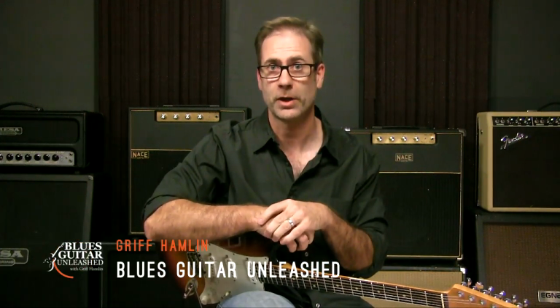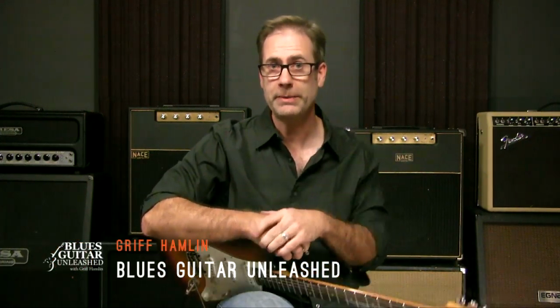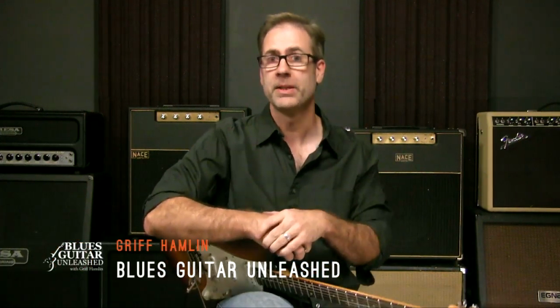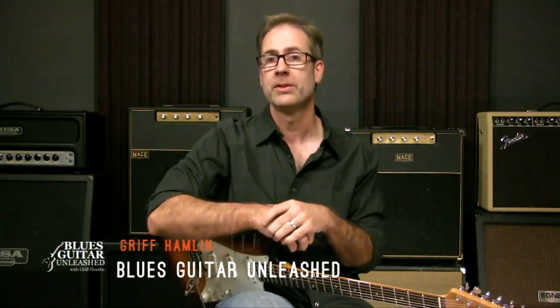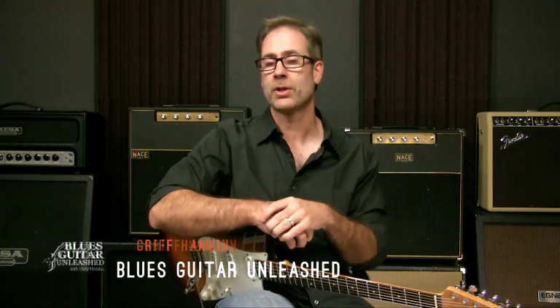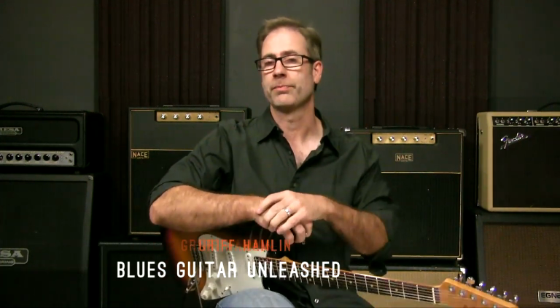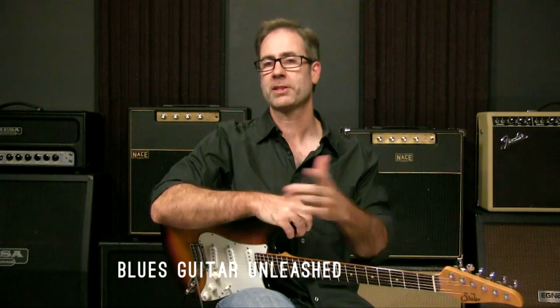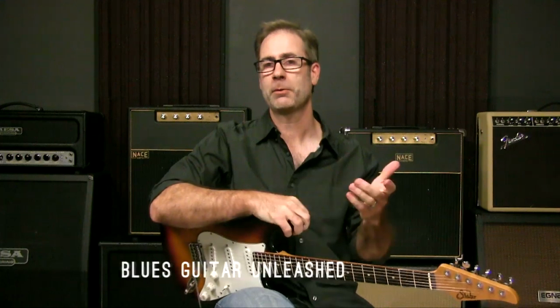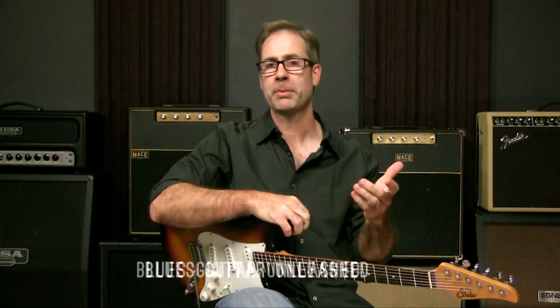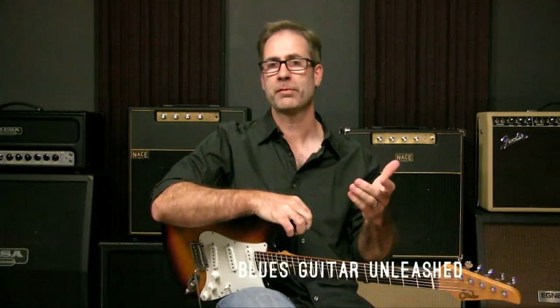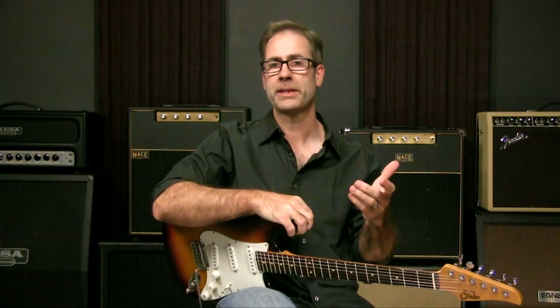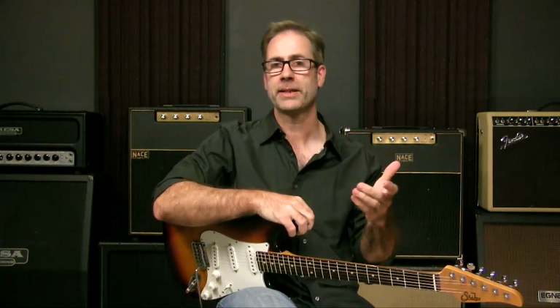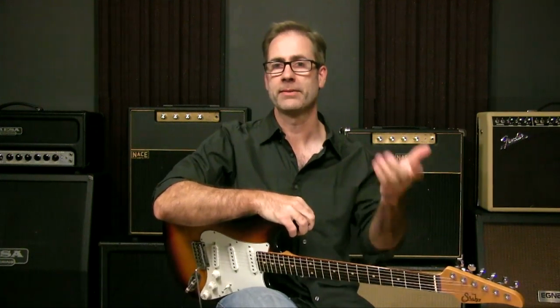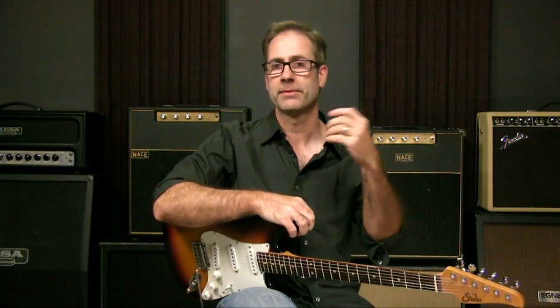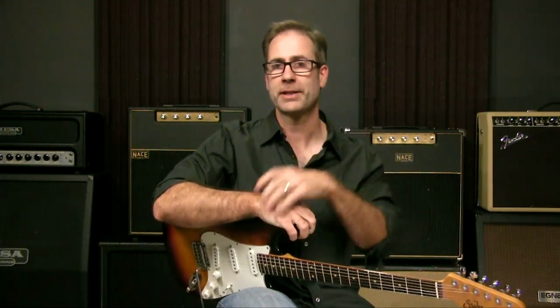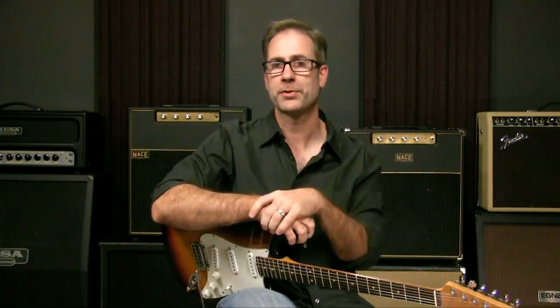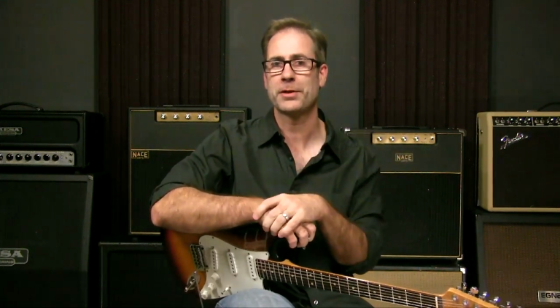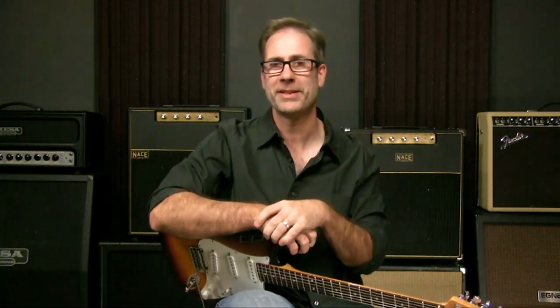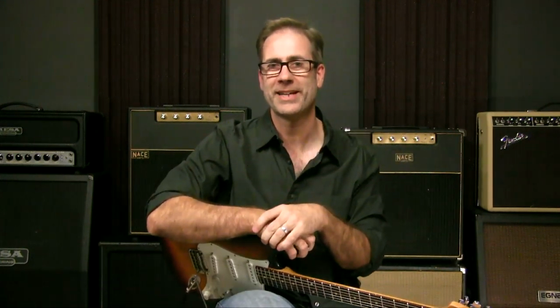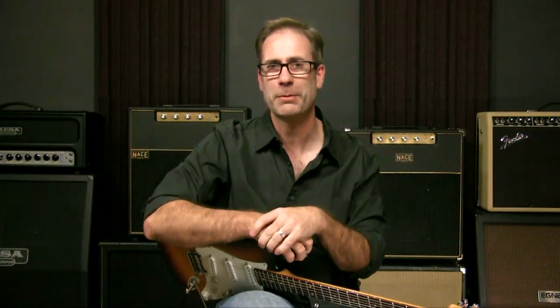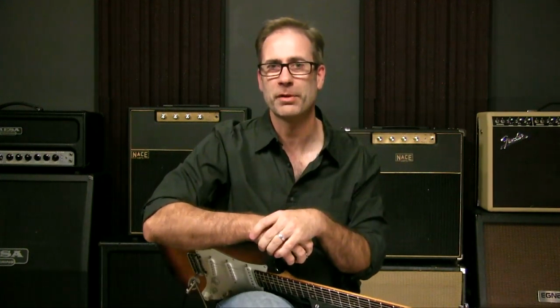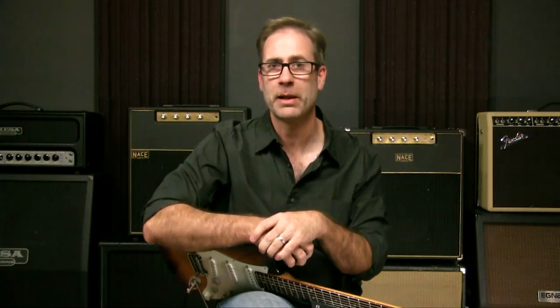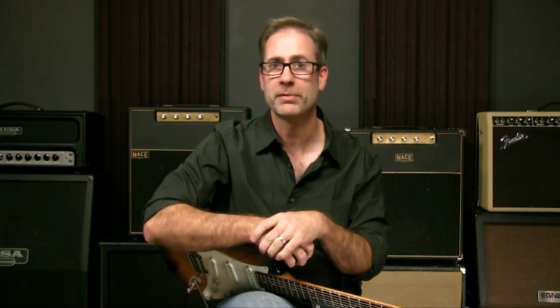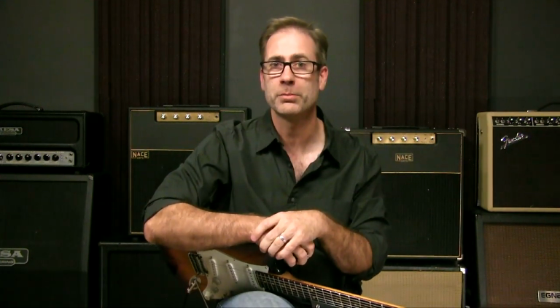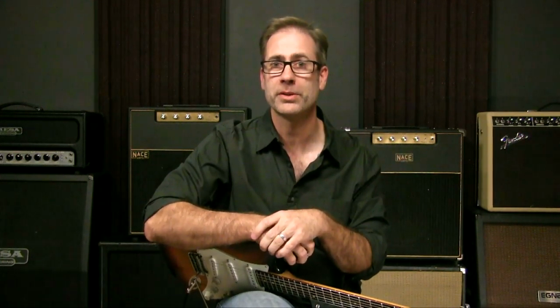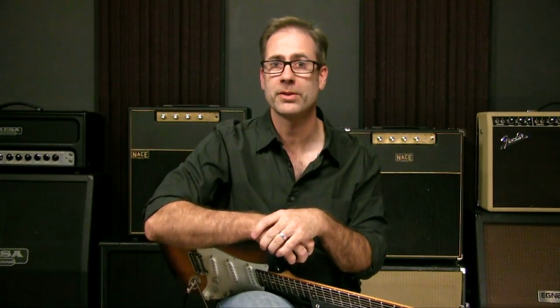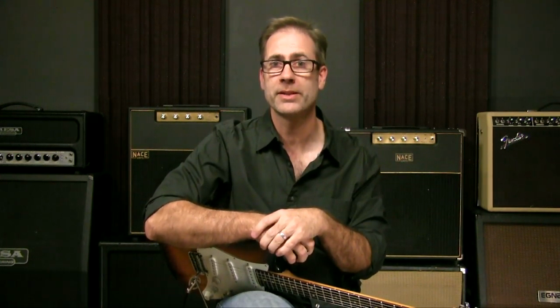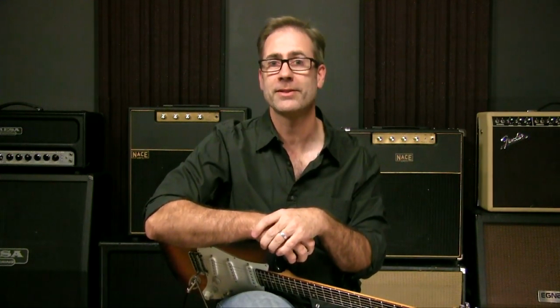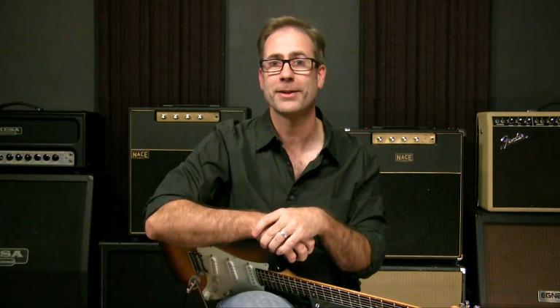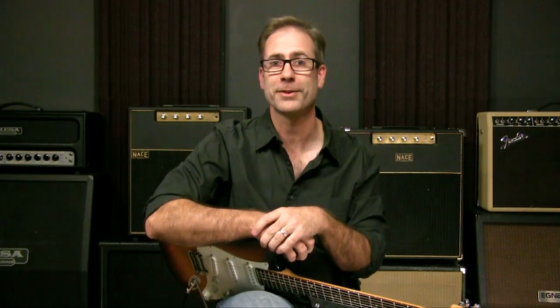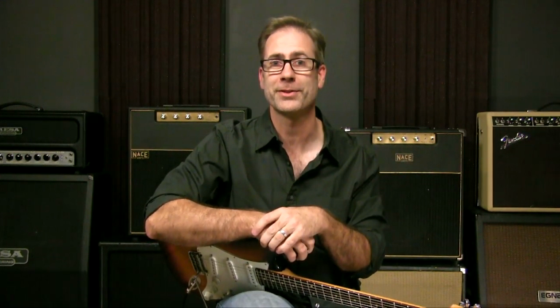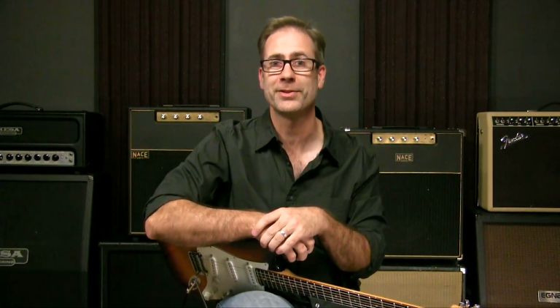That's going to wrap it up for me today. Thanks for joining me. I'm Griff Hamlin from Blues Guitar Unleashed — I'll talk to you soon.